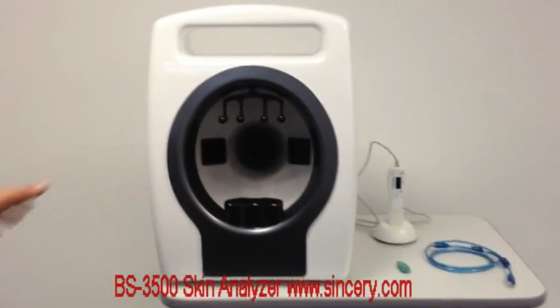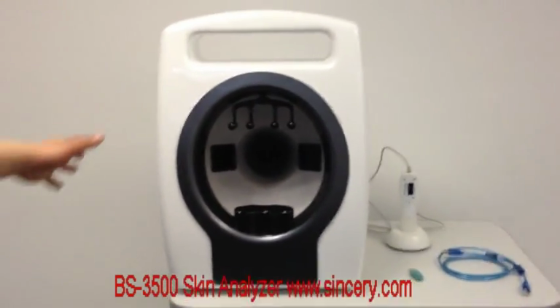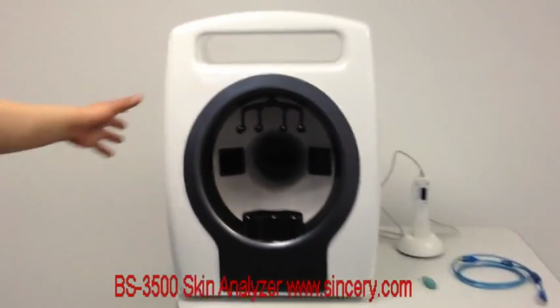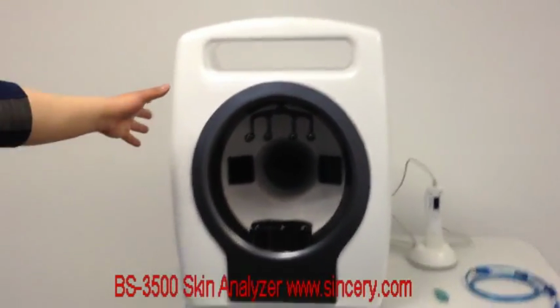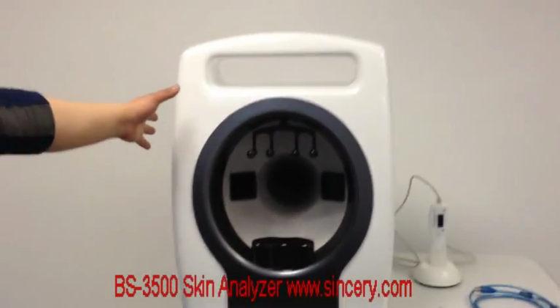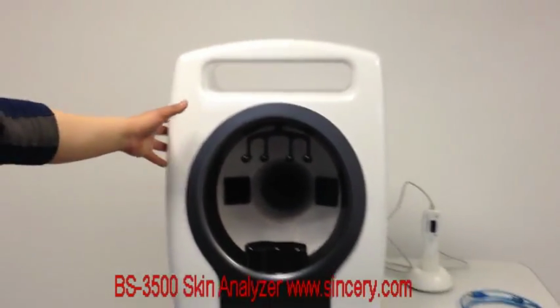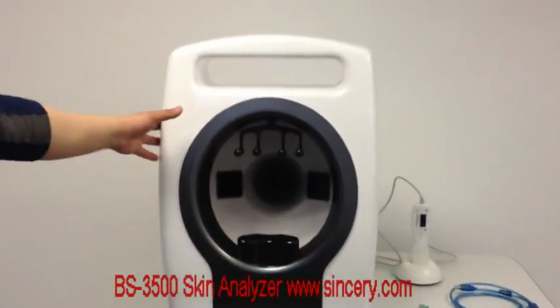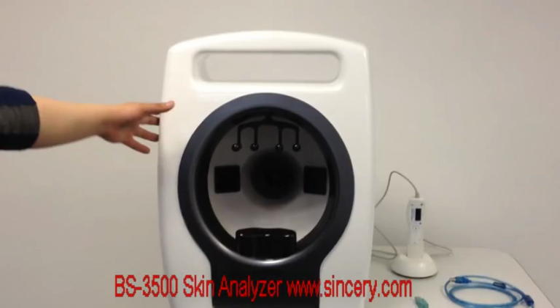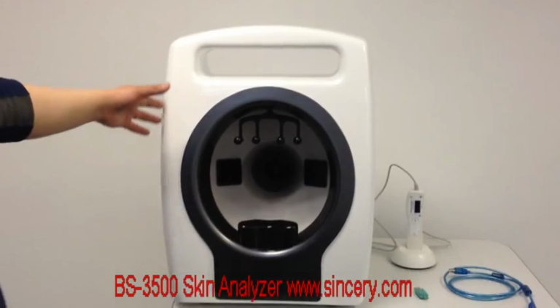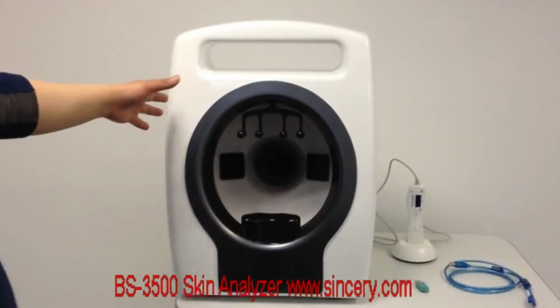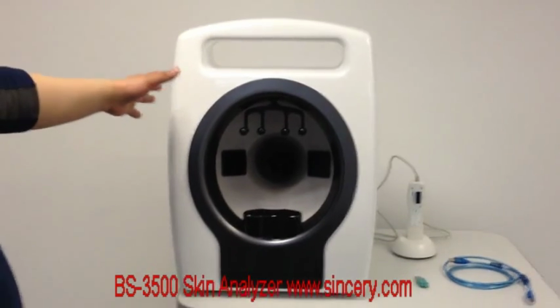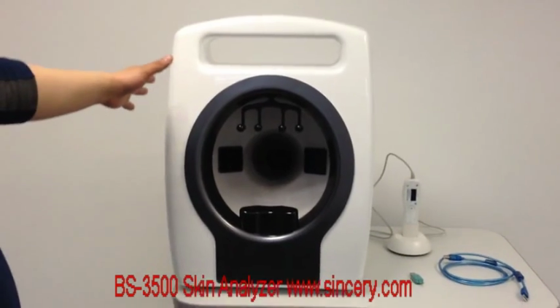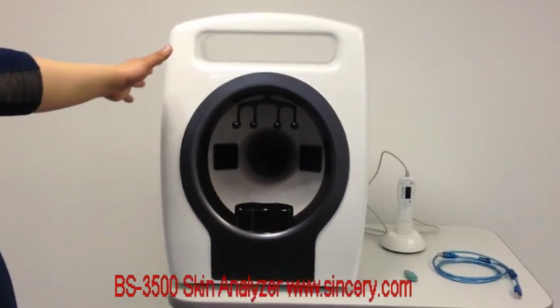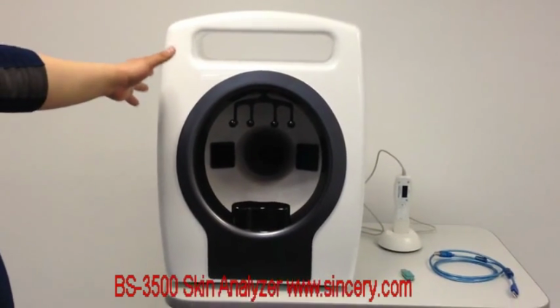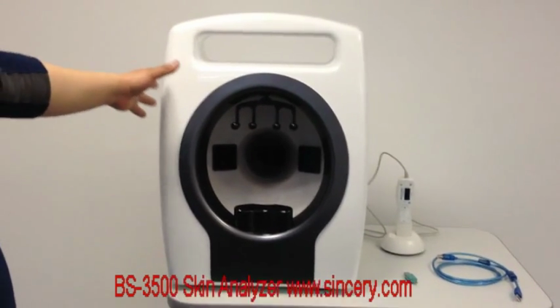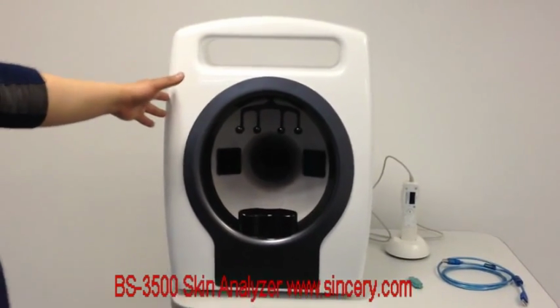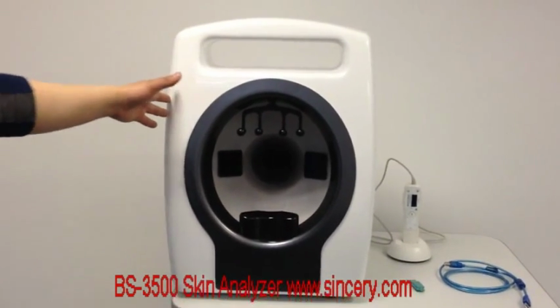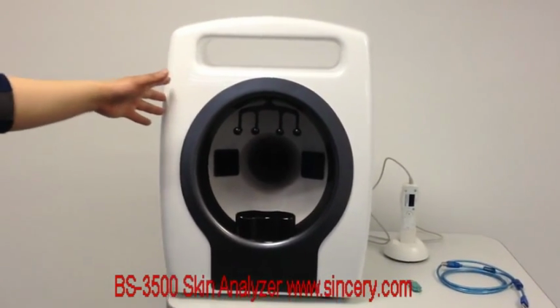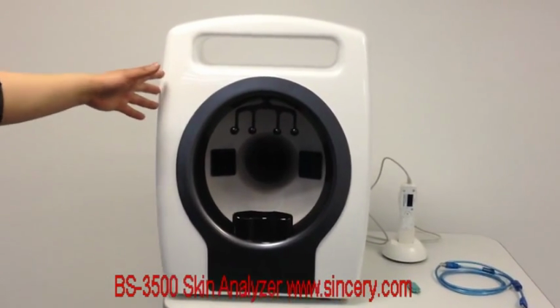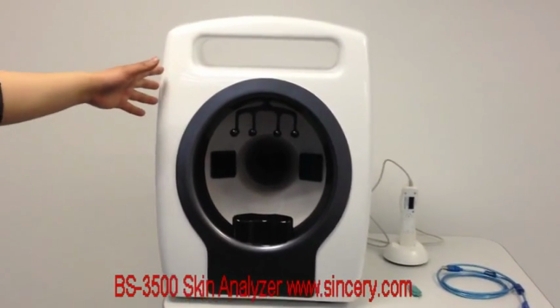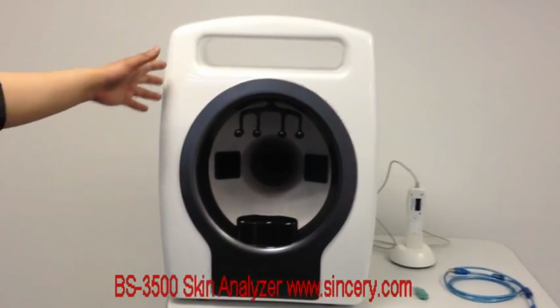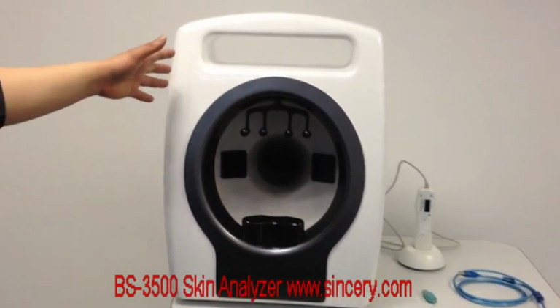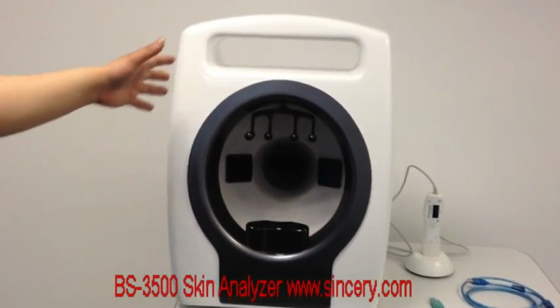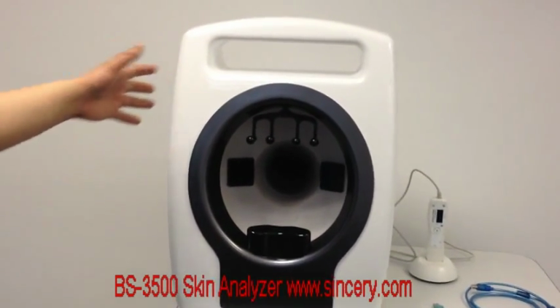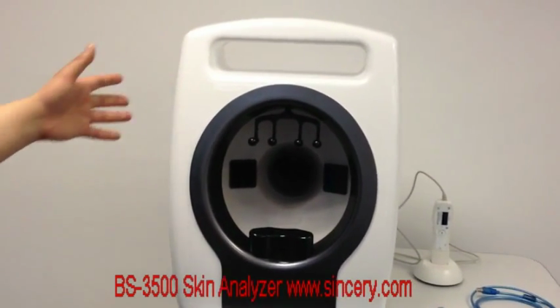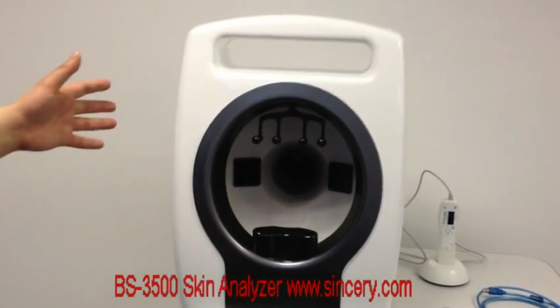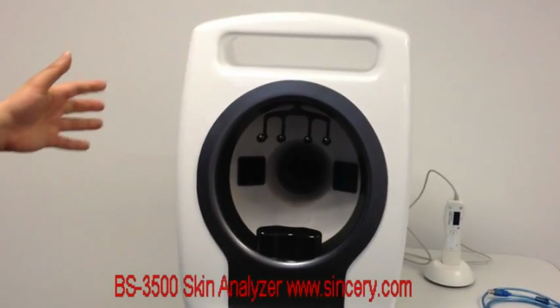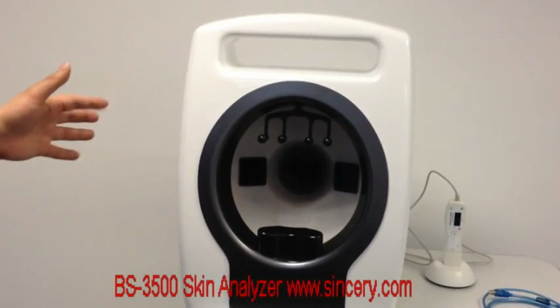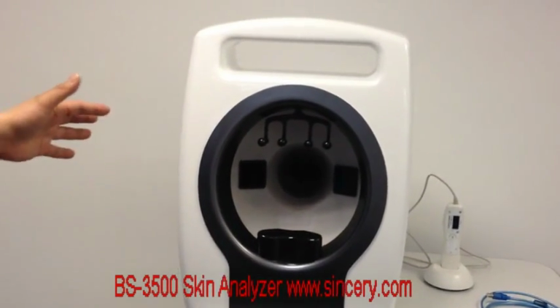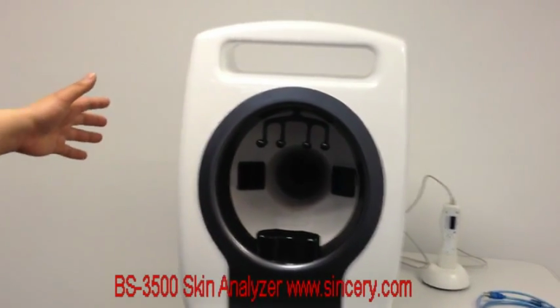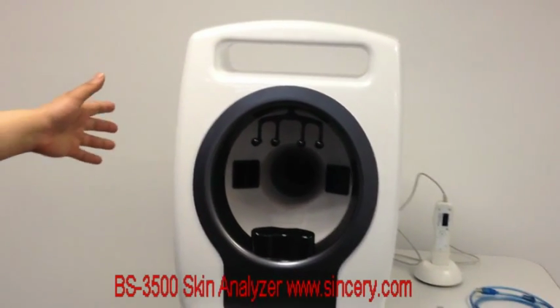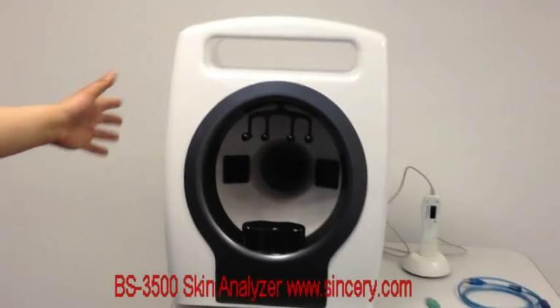This is our high-end facial skin analyzer. The model is BS-3500.